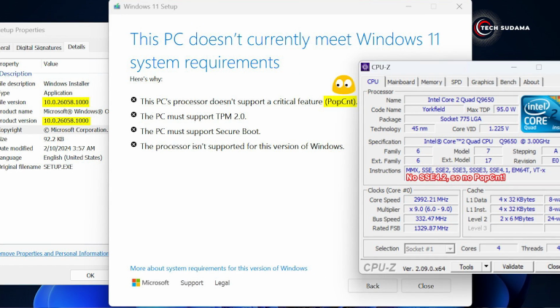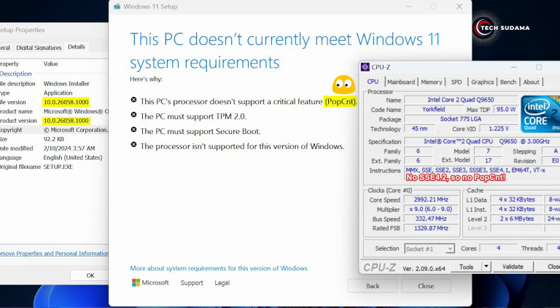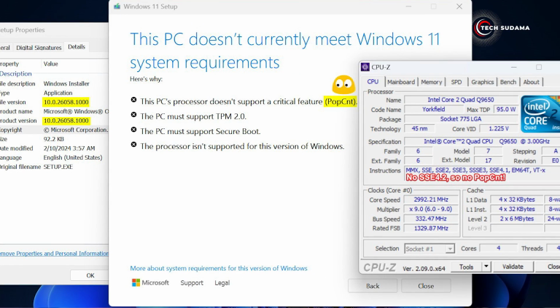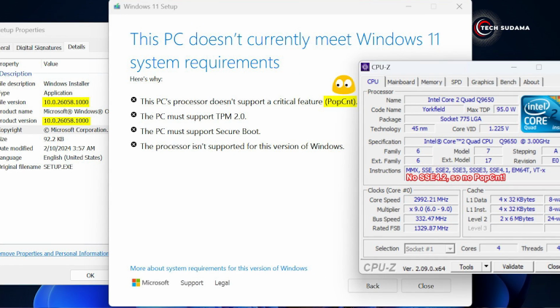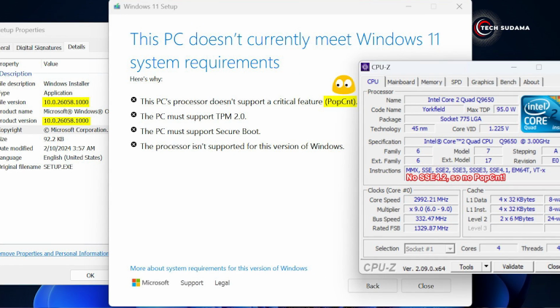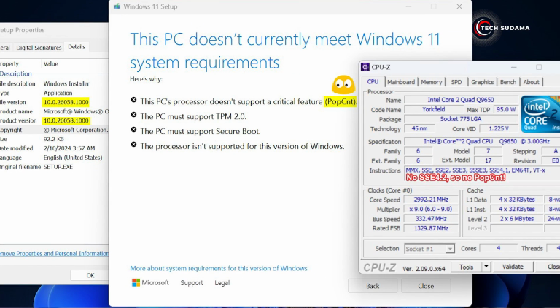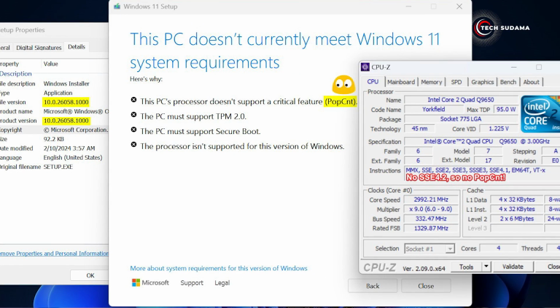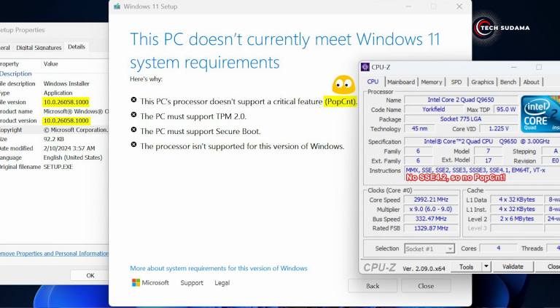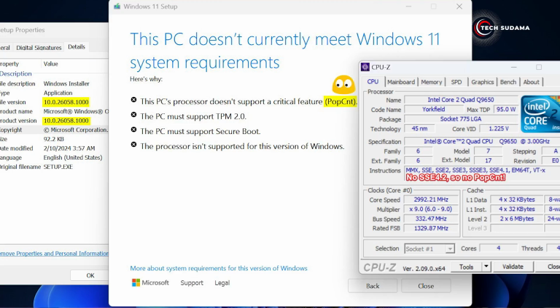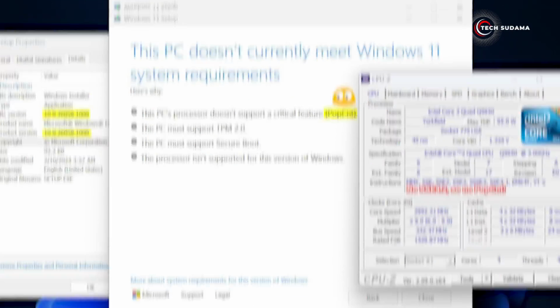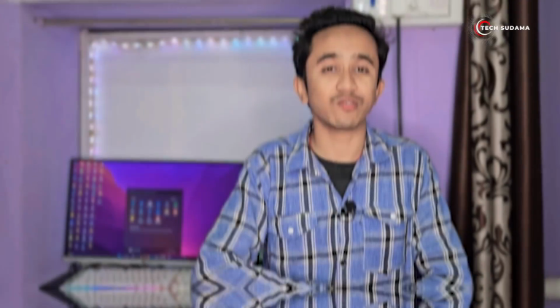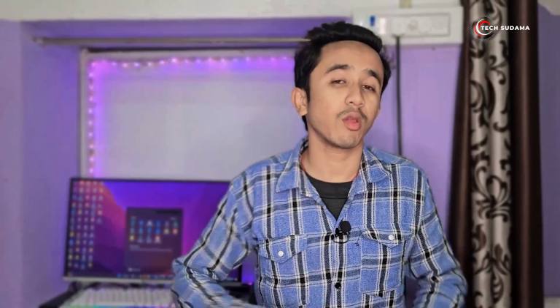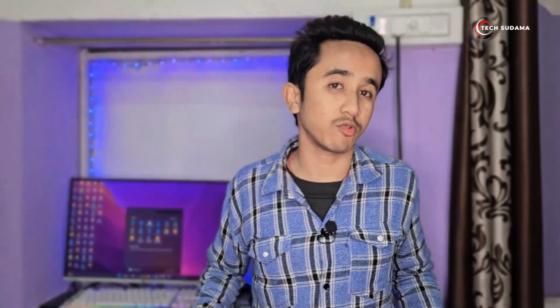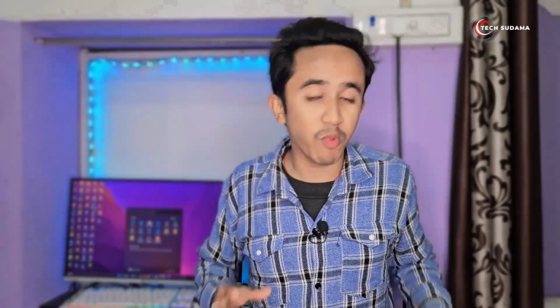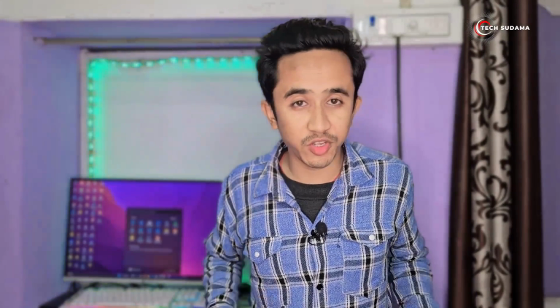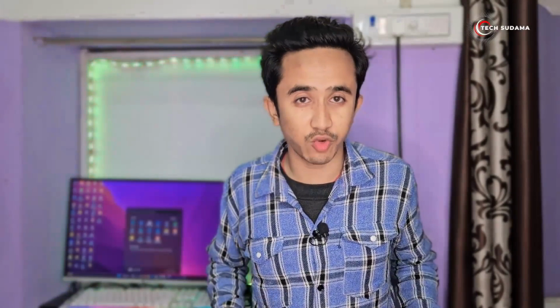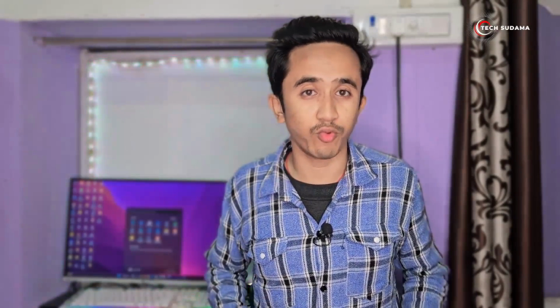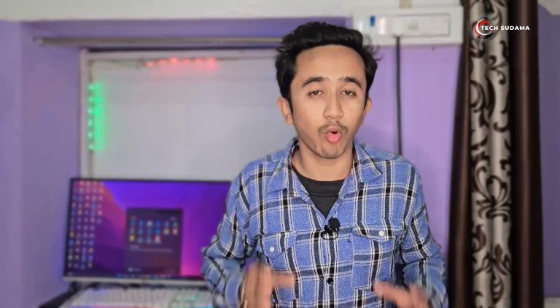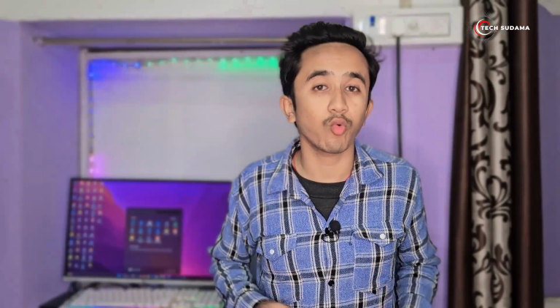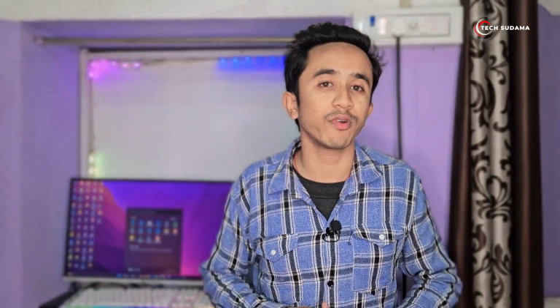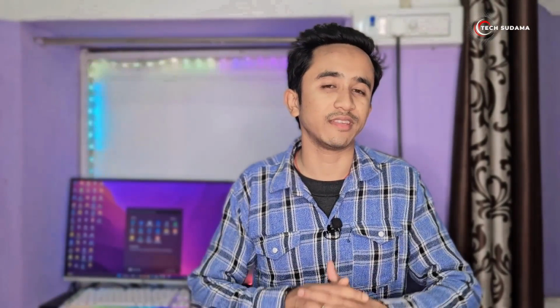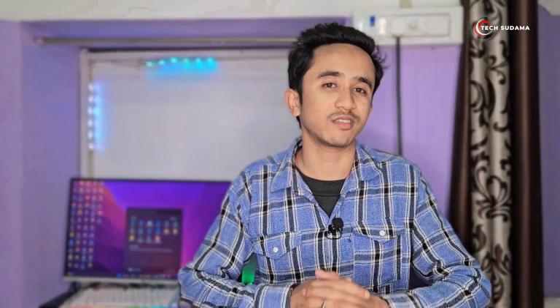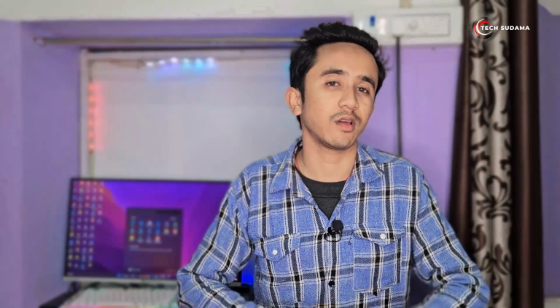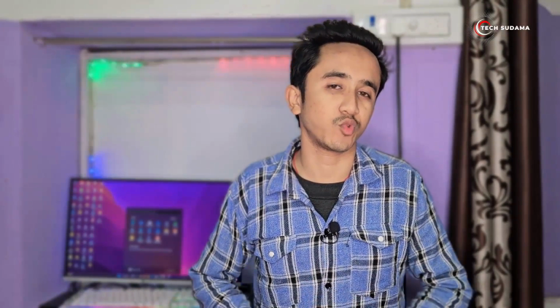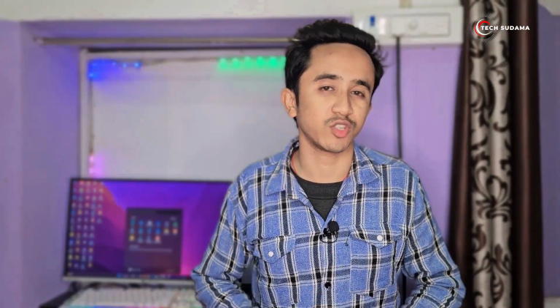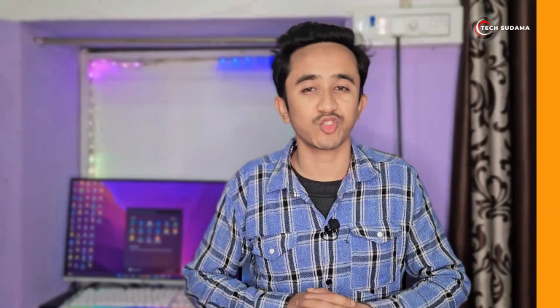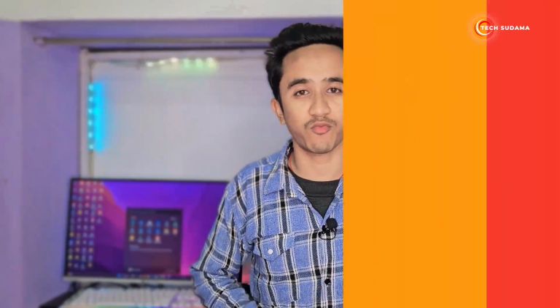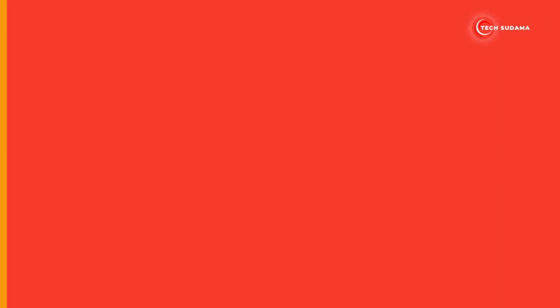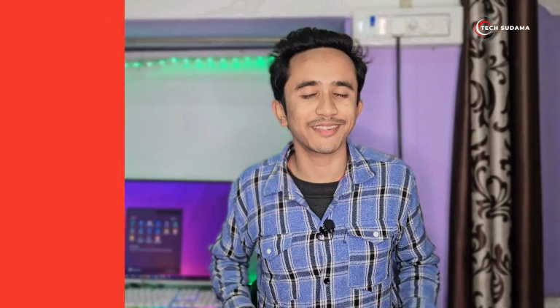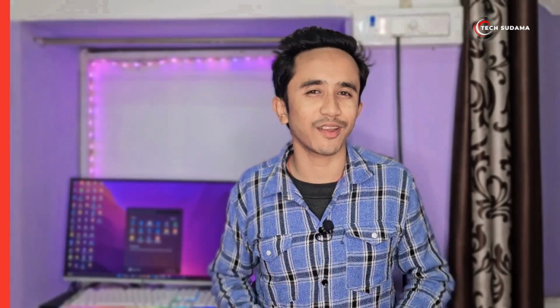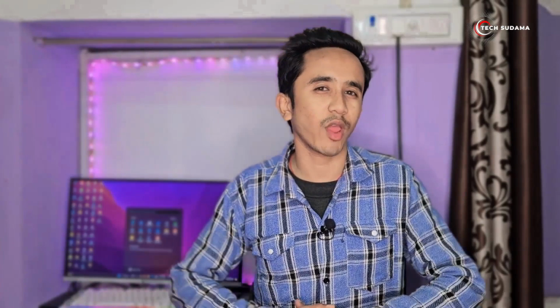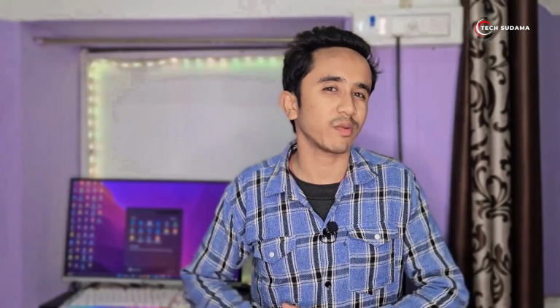To check your PC's SSE version, you can use the CPU-Z application. It's all about making sure your hardware is up to snuff.